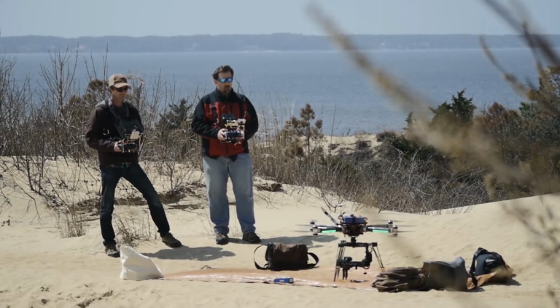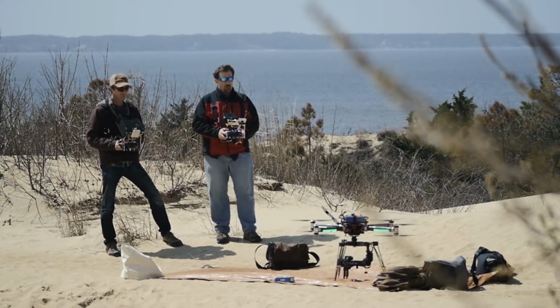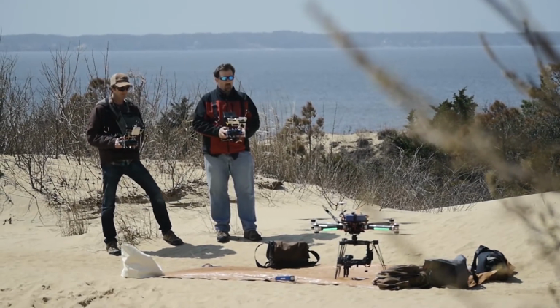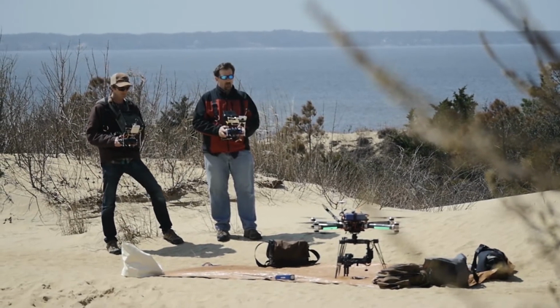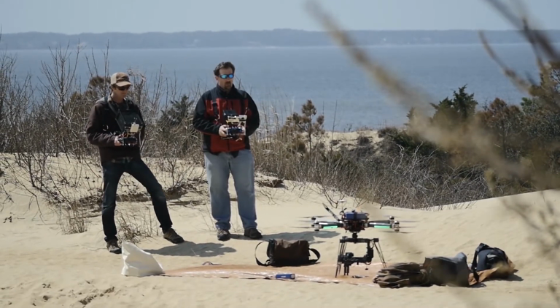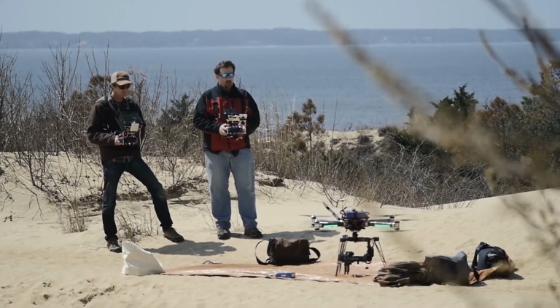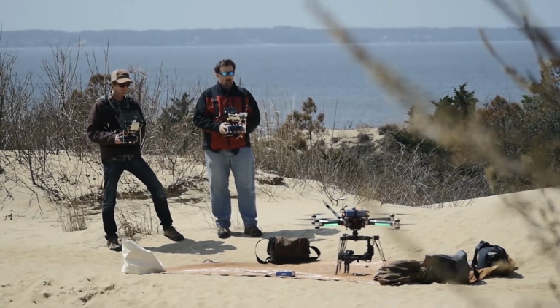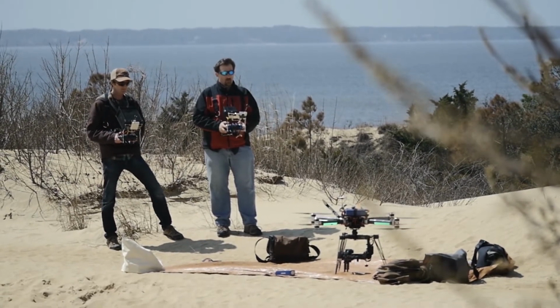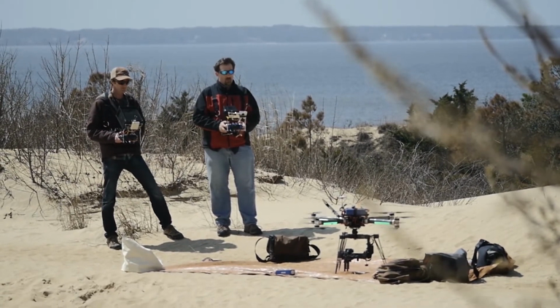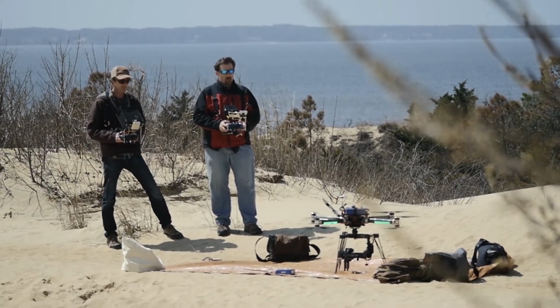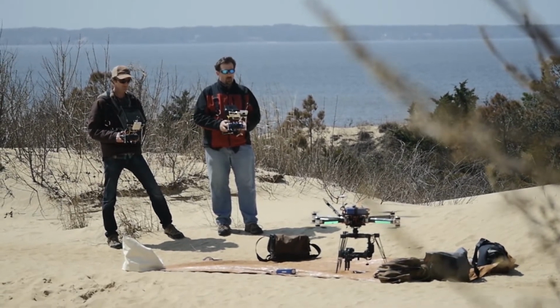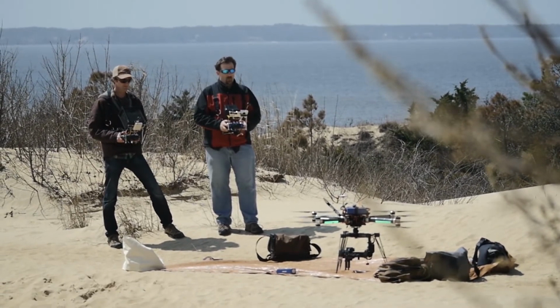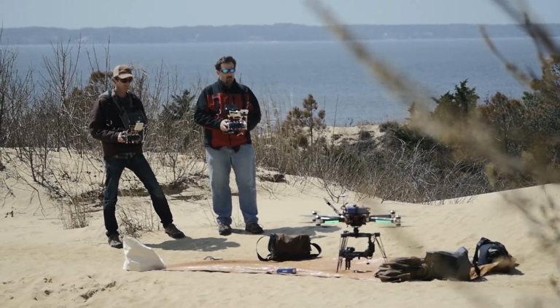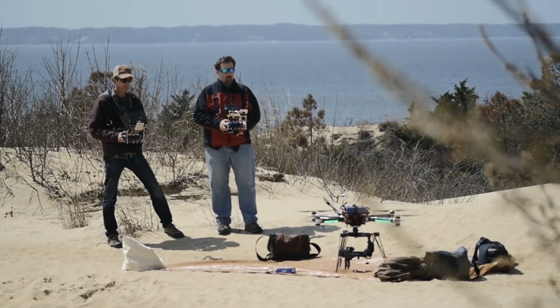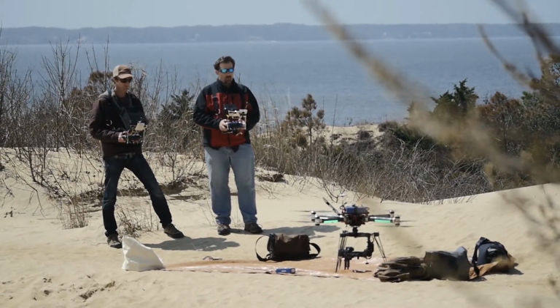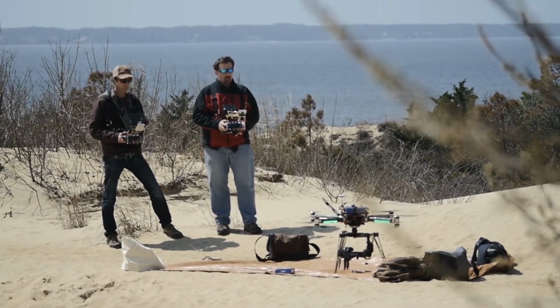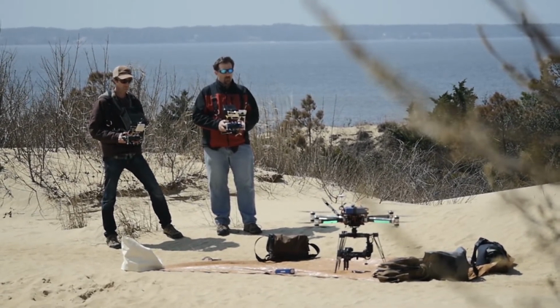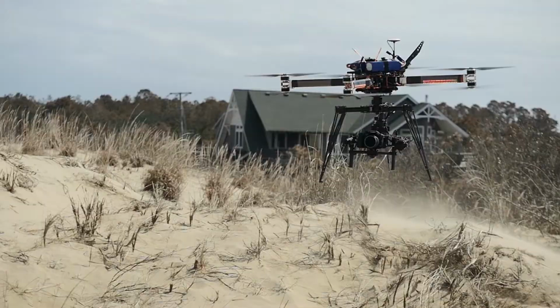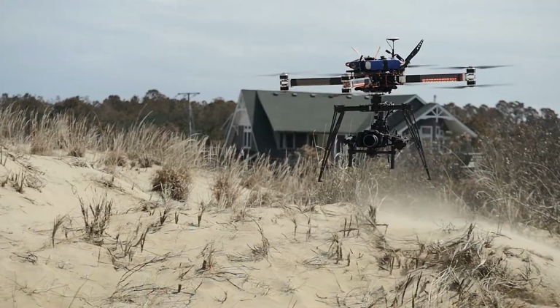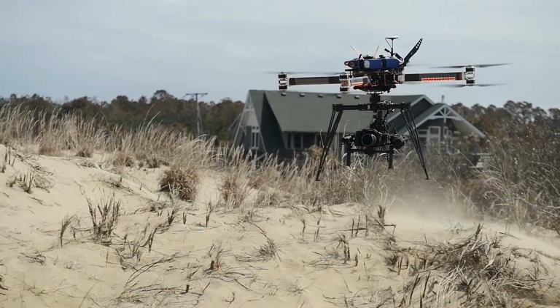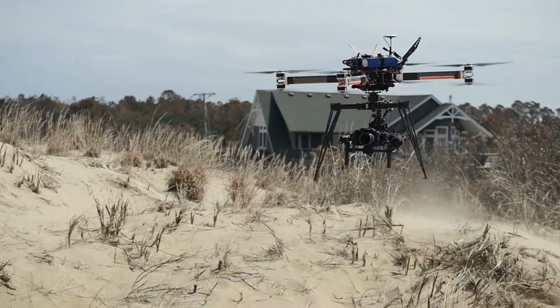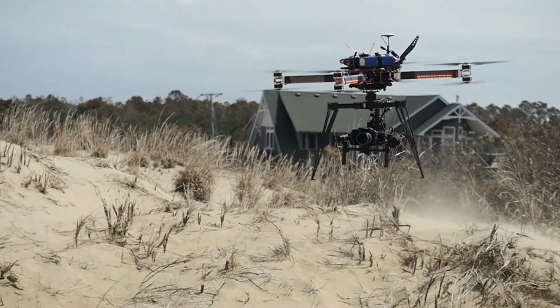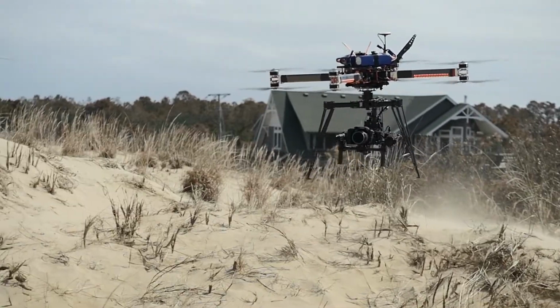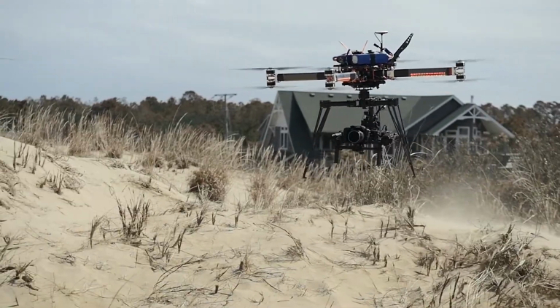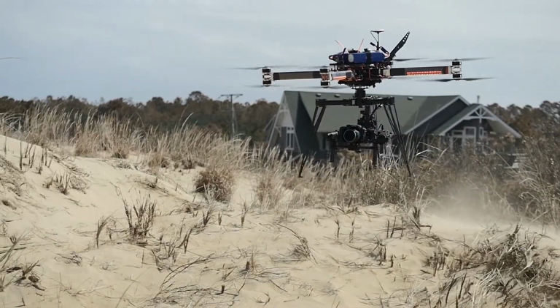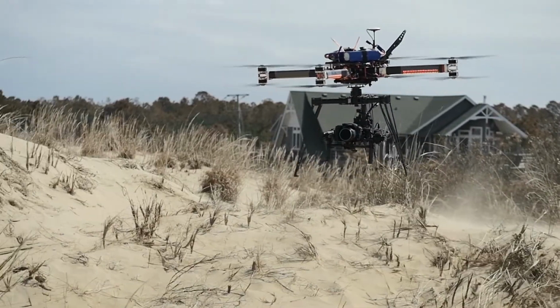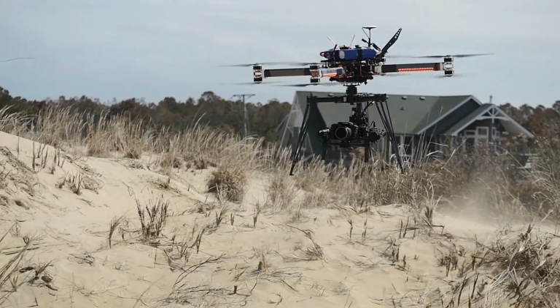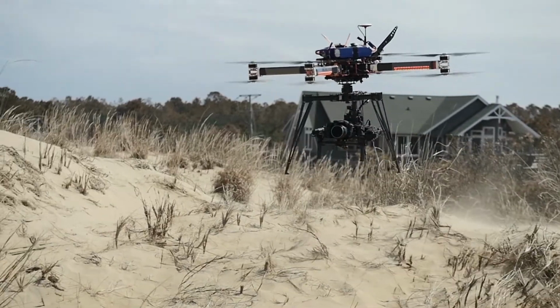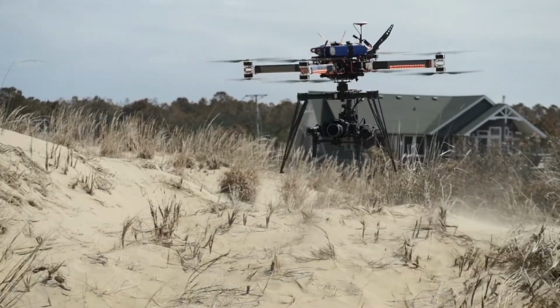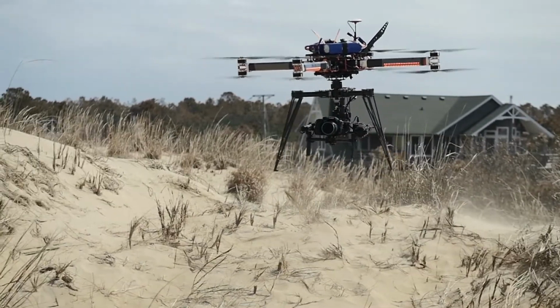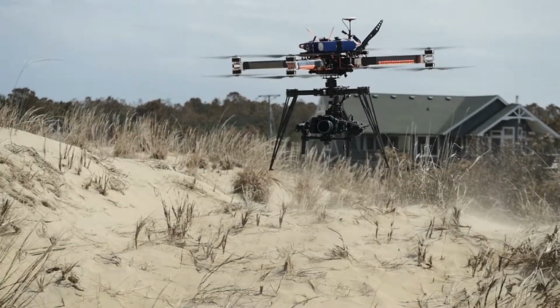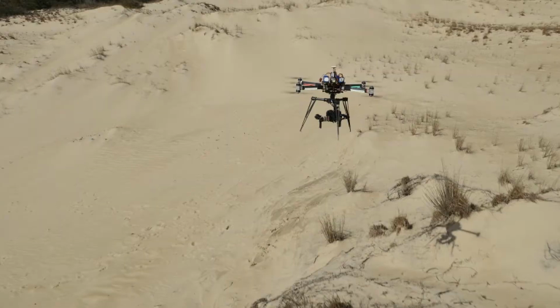Before we put this thing in the air, I want to show you a little bit about what we have to do to set up the drone to fly the GH4.